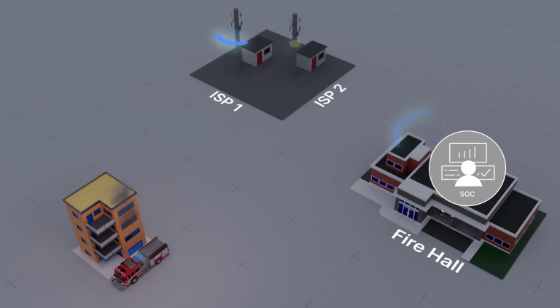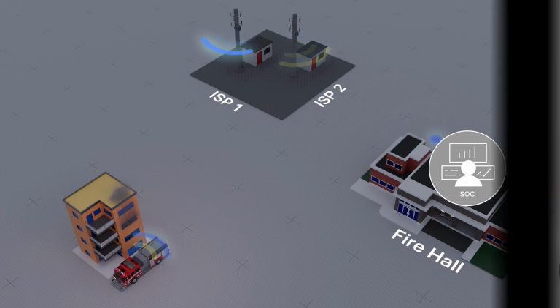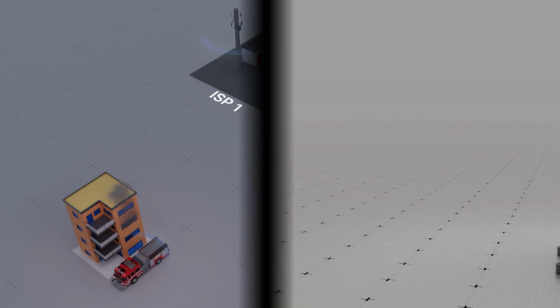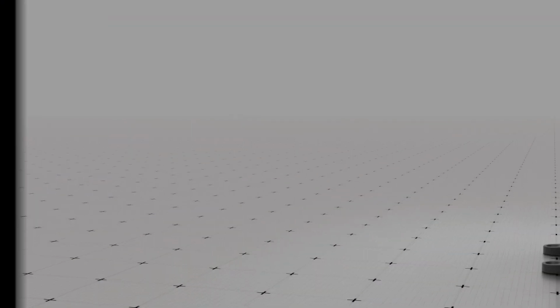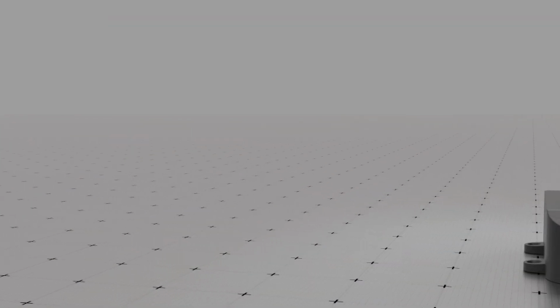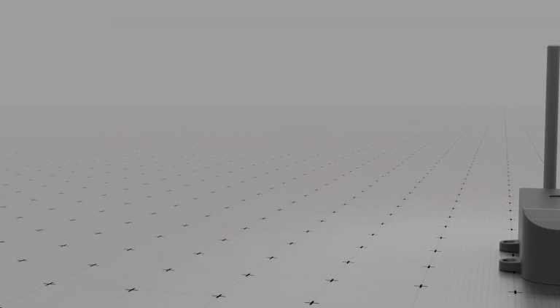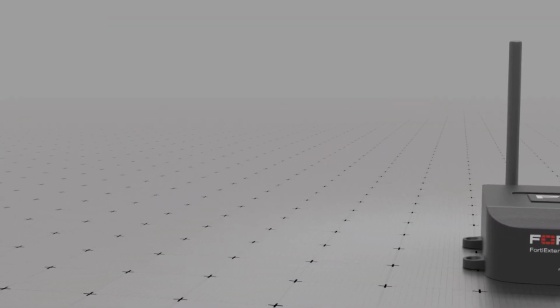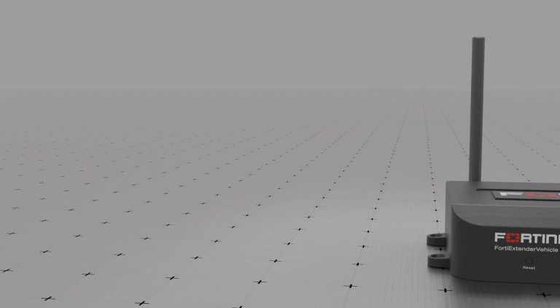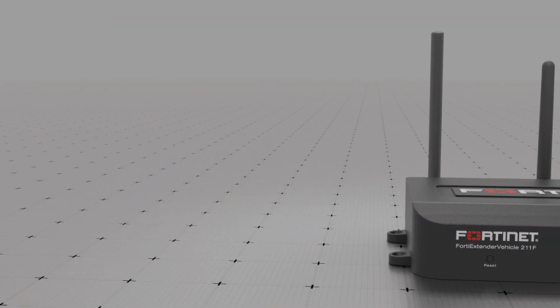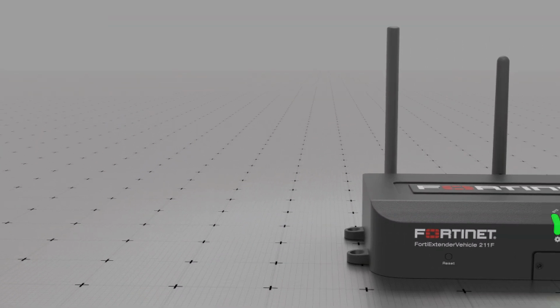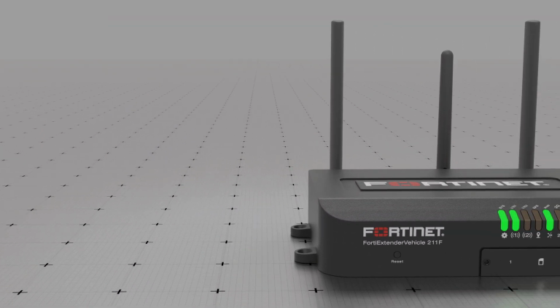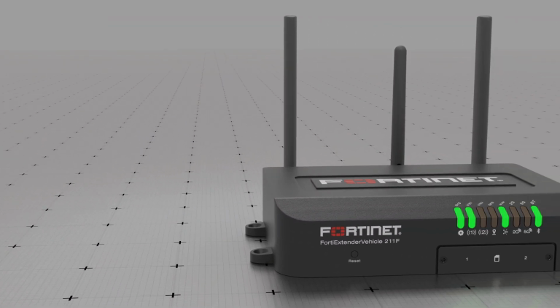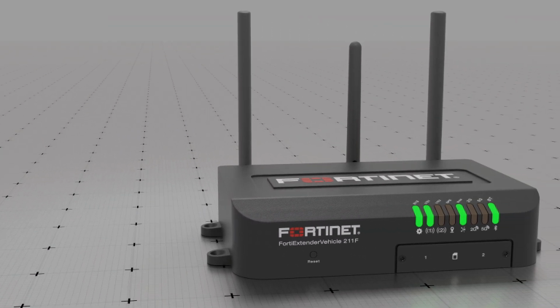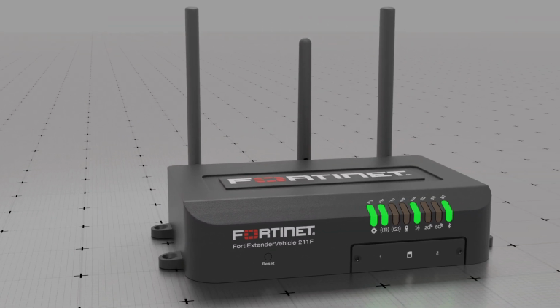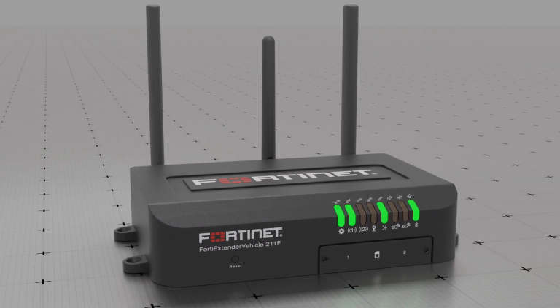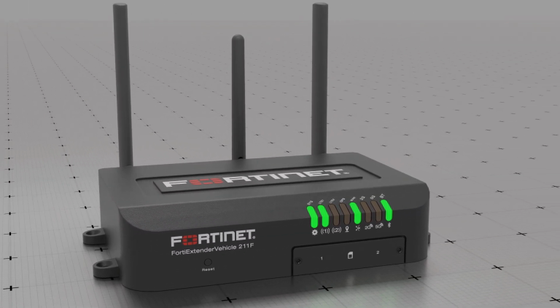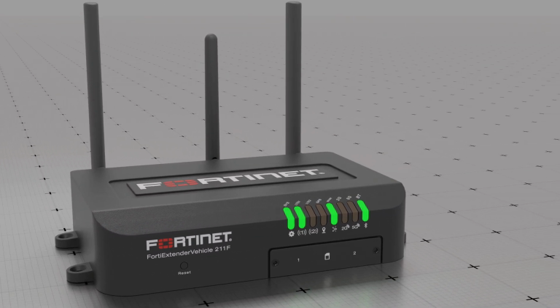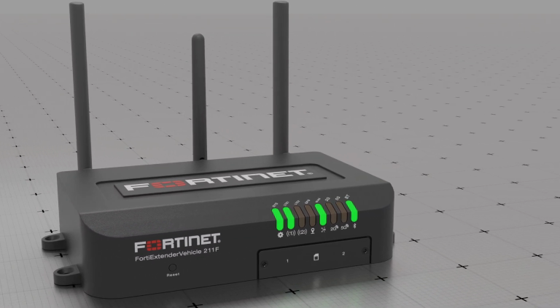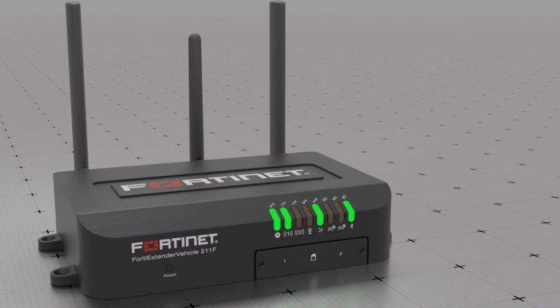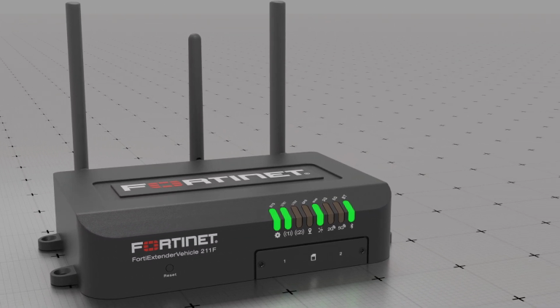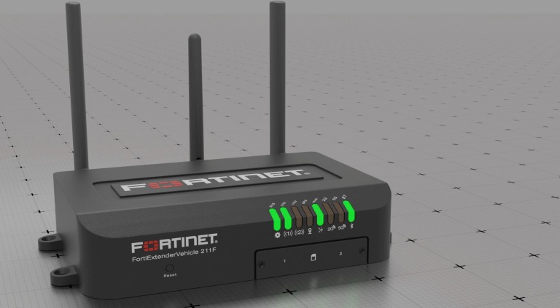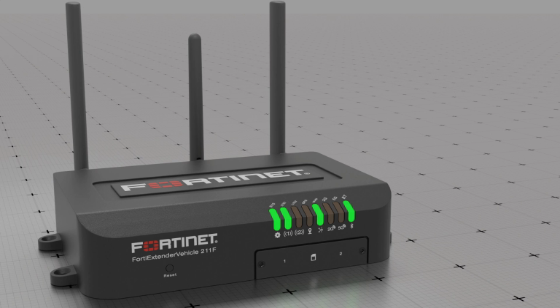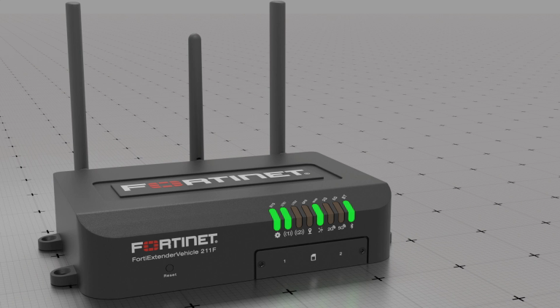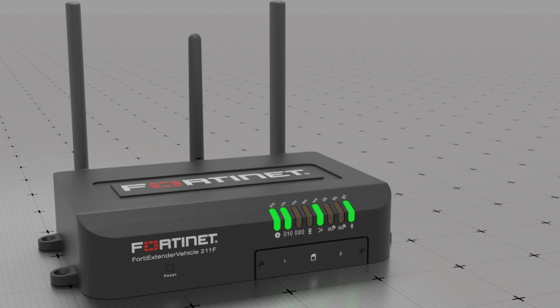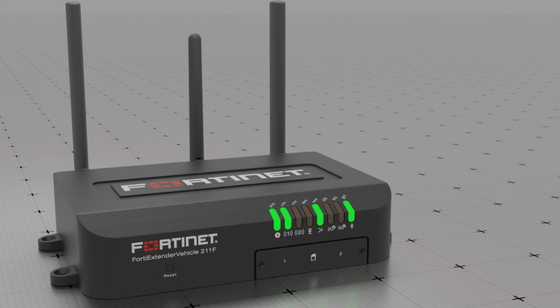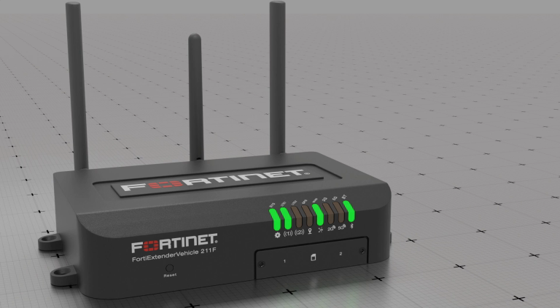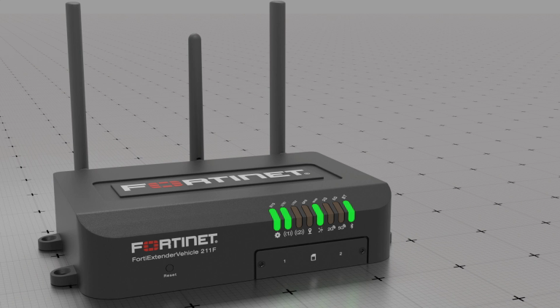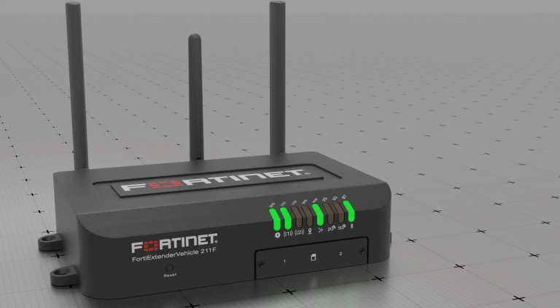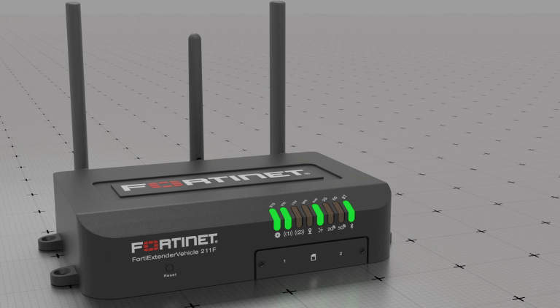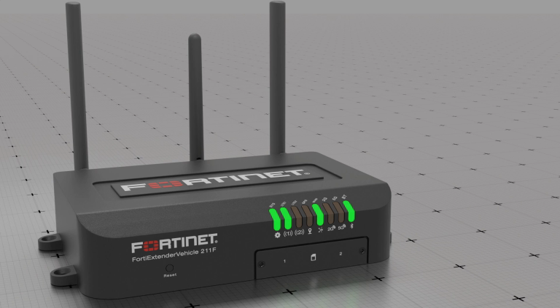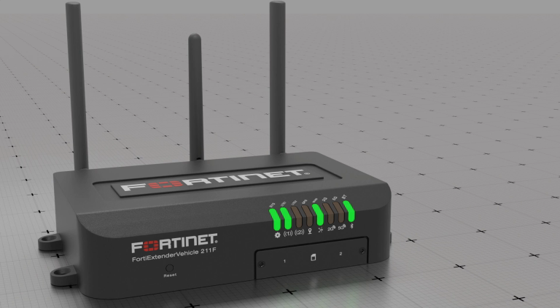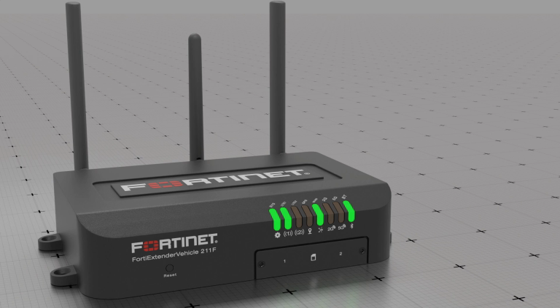To find out more about the FortiExtender Vehicle FEV211F, please visit fortinet.com.